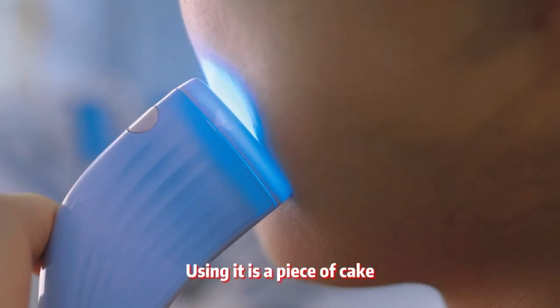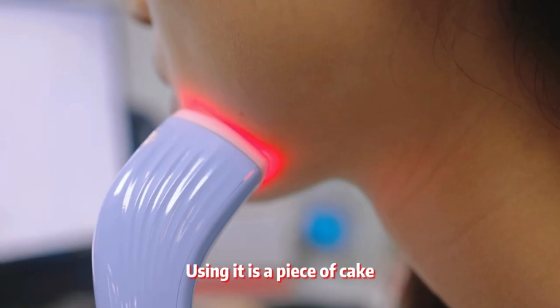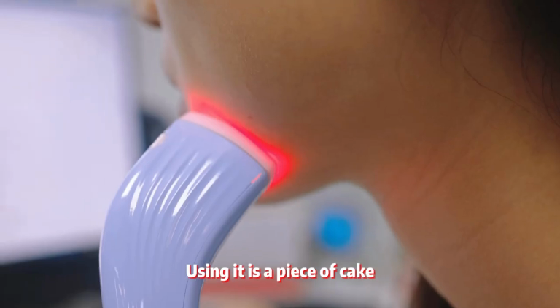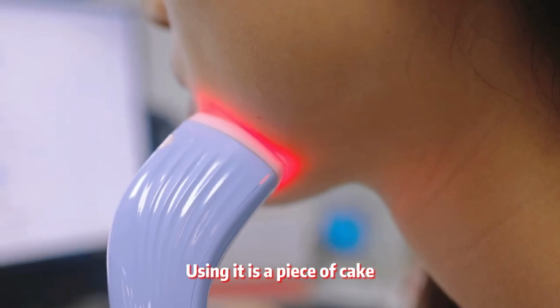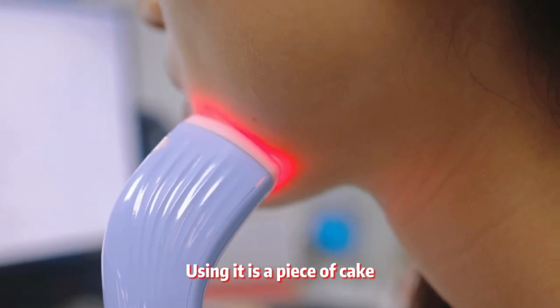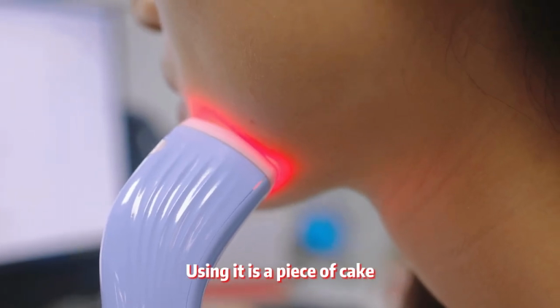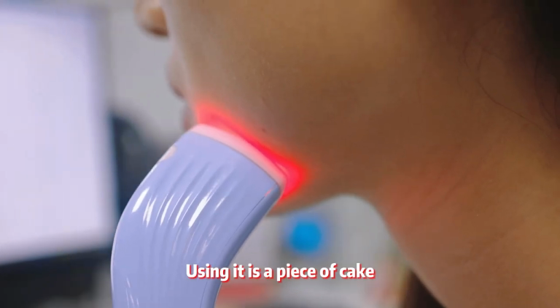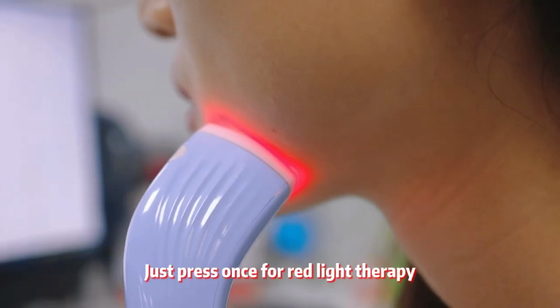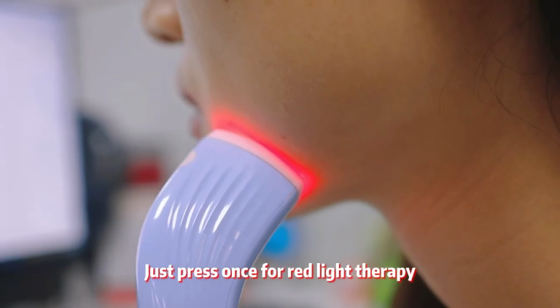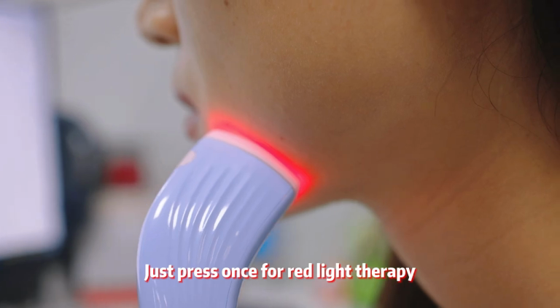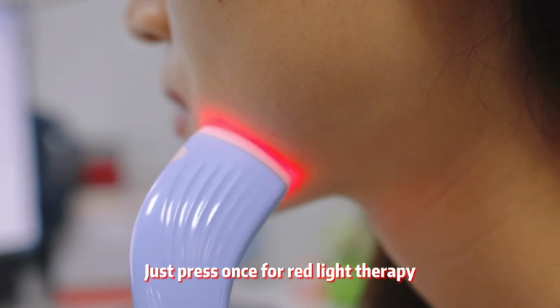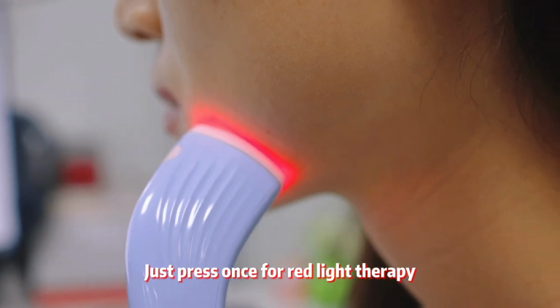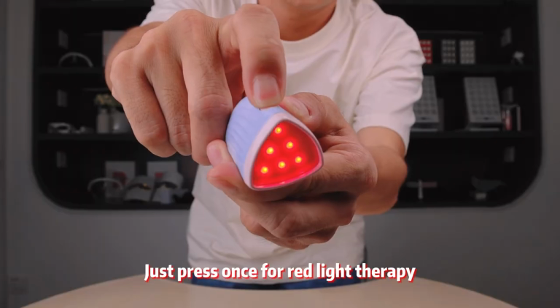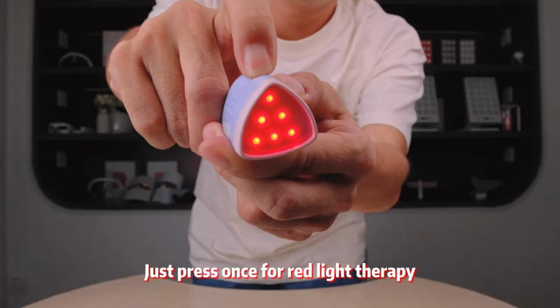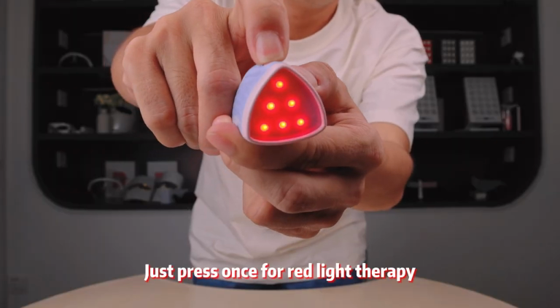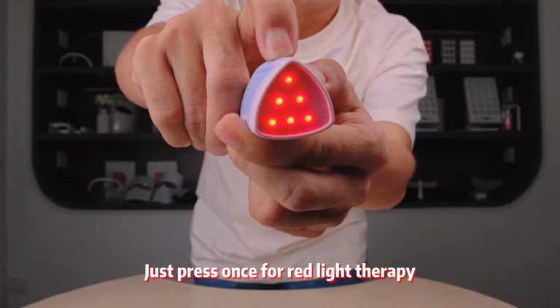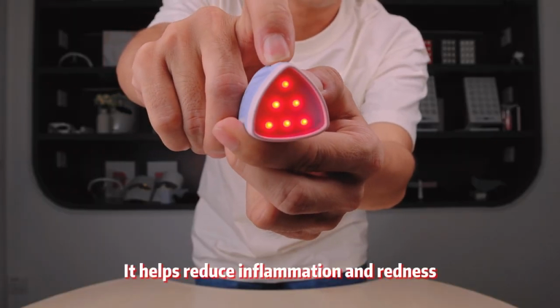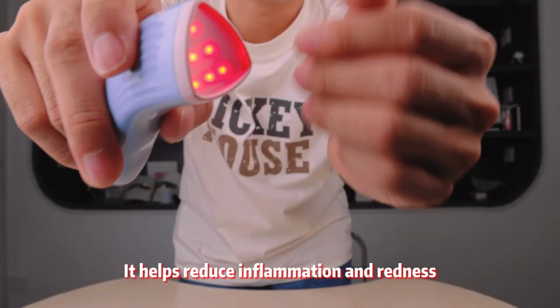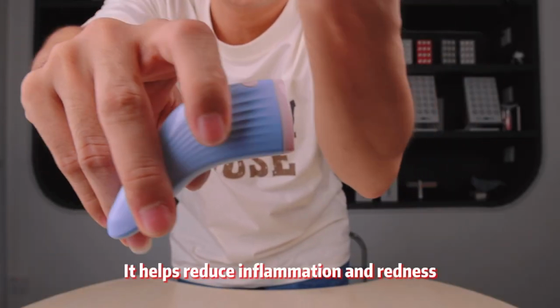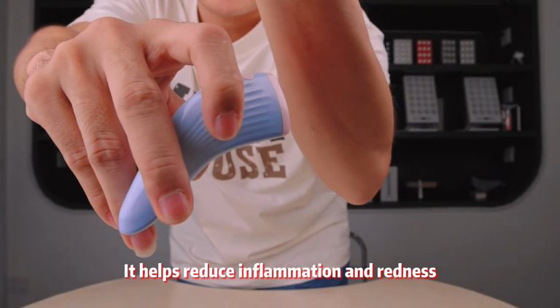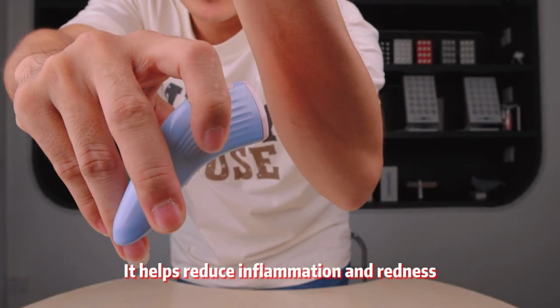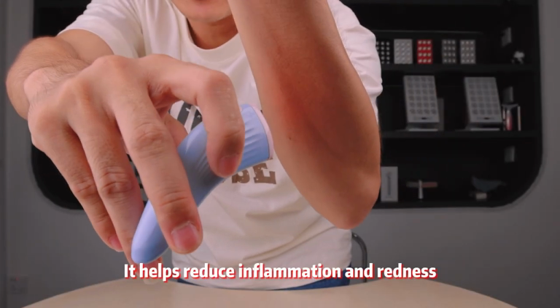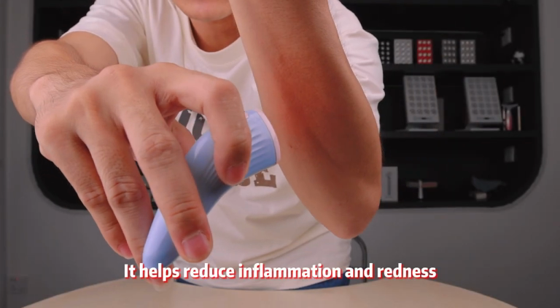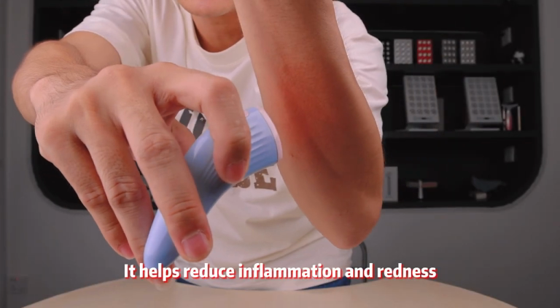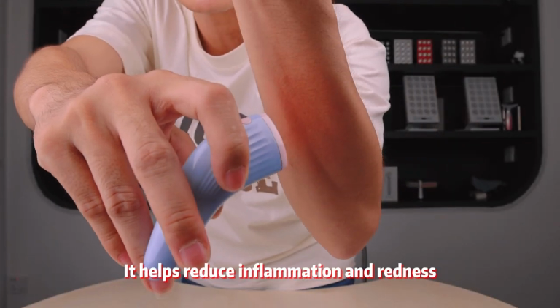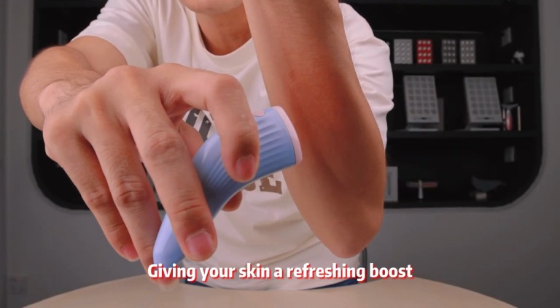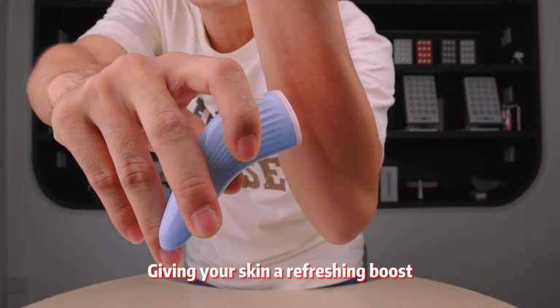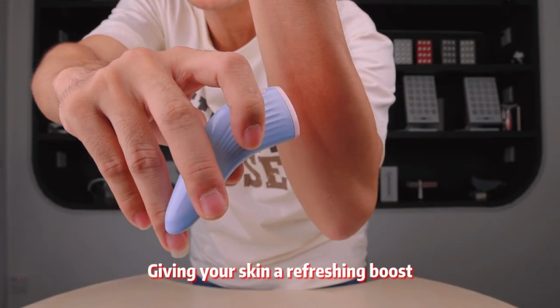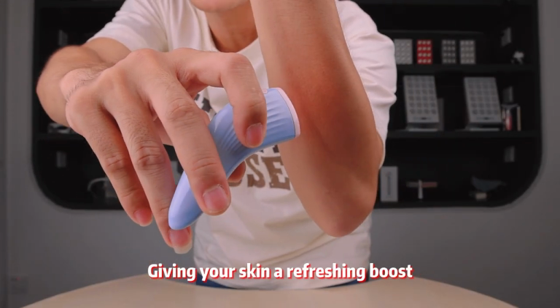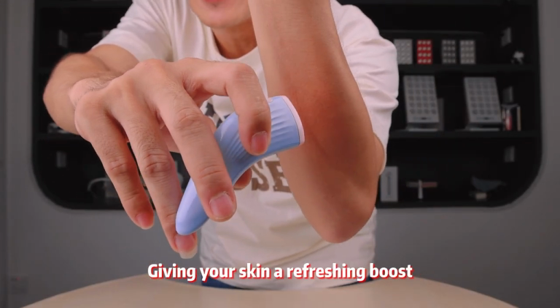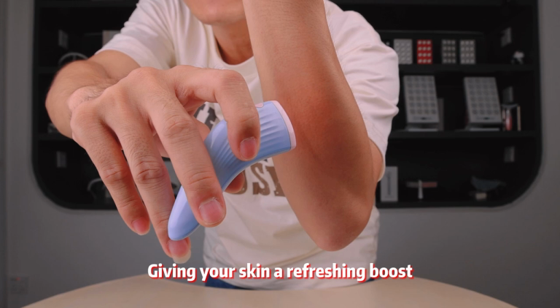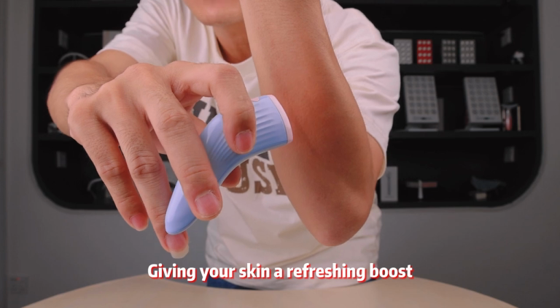Using it is a piece of cake — just press once for red light therapy. It helps reduce inflammation and redness, giving your skin a refreshing boost.